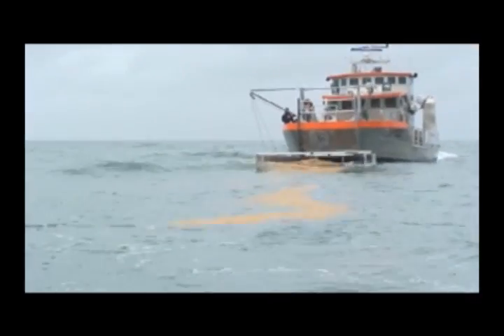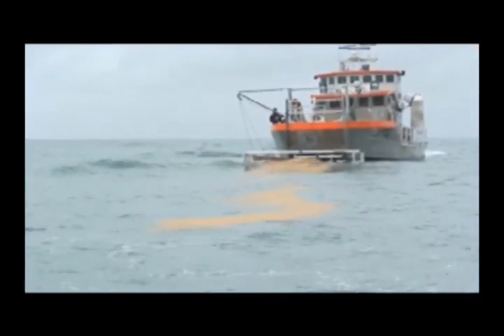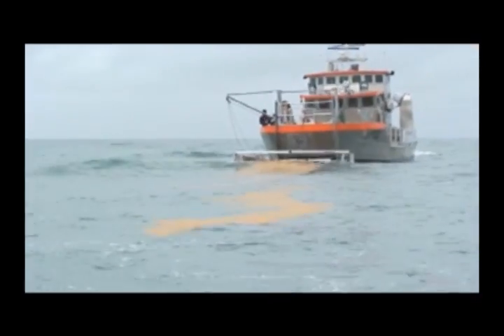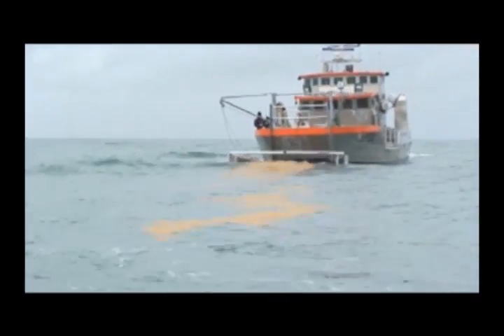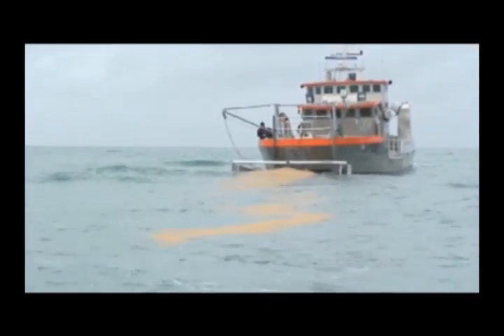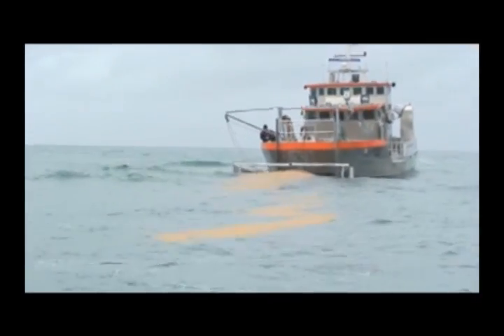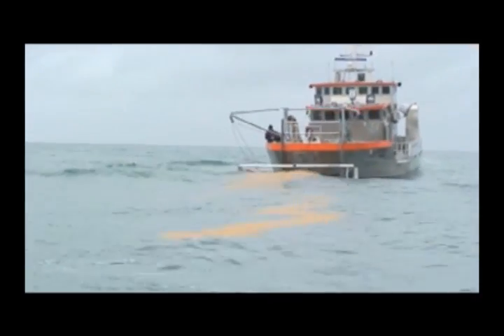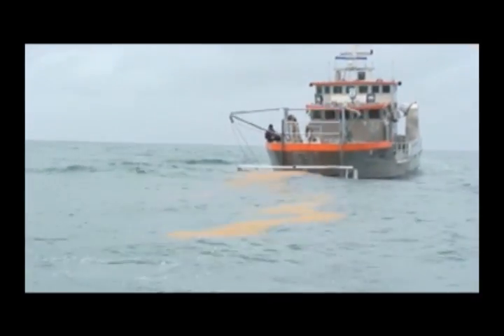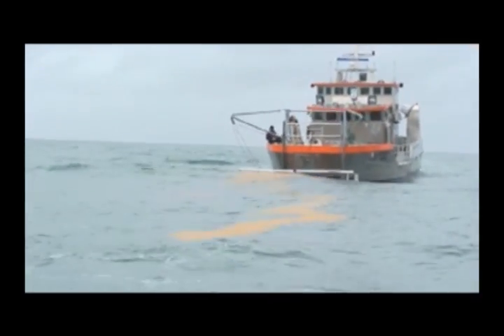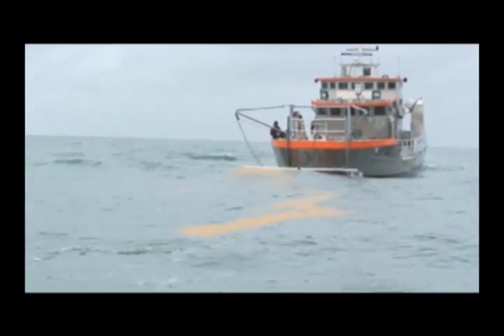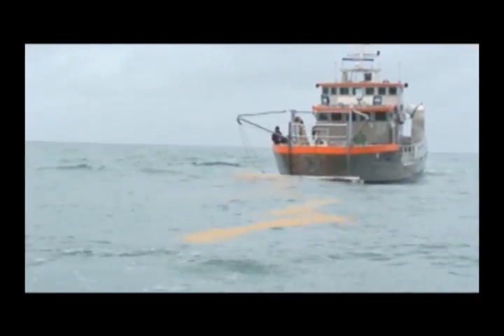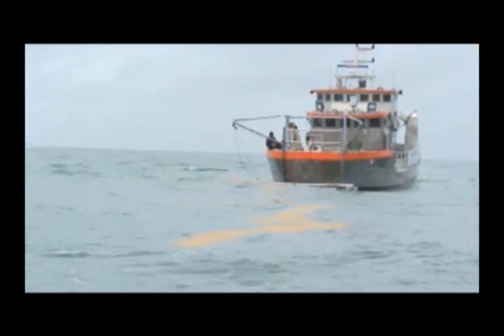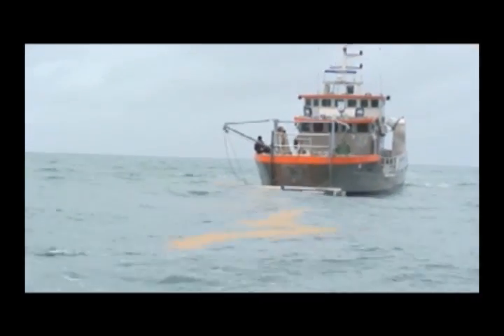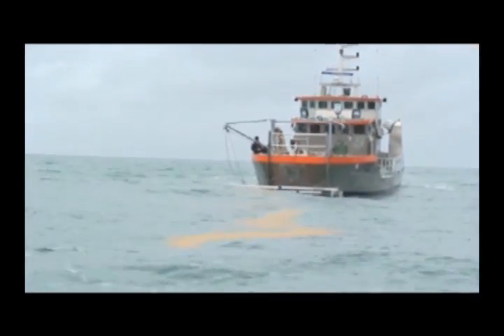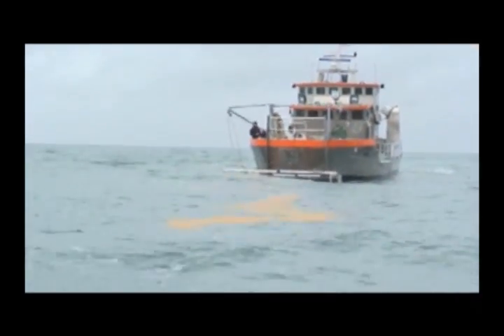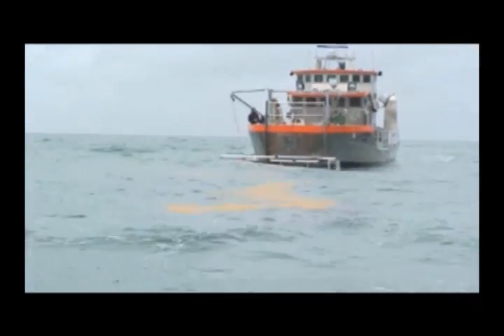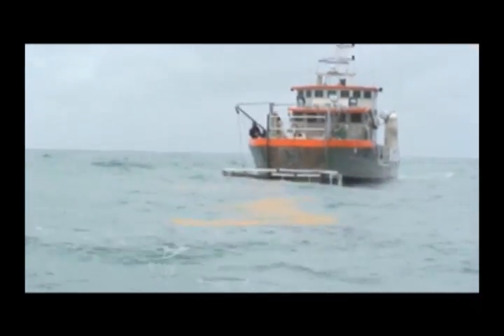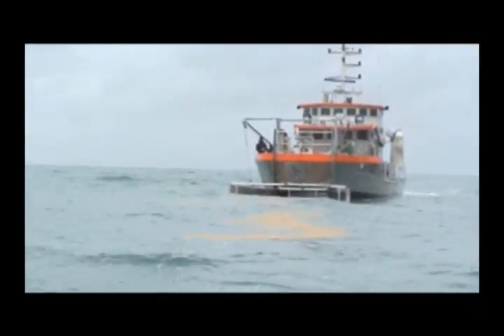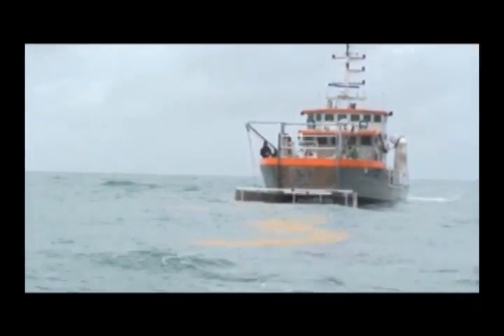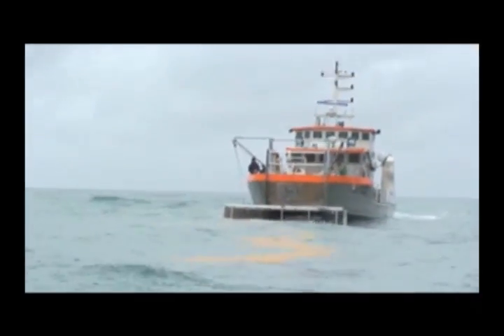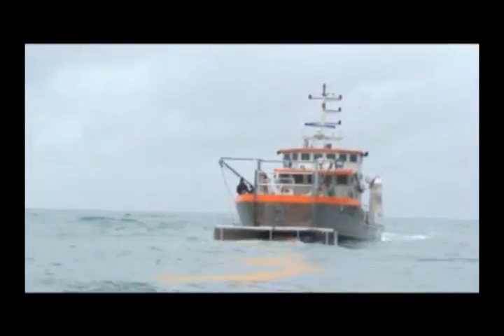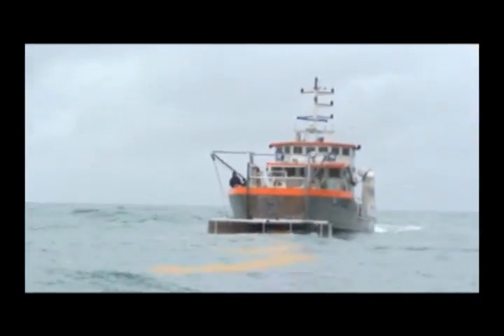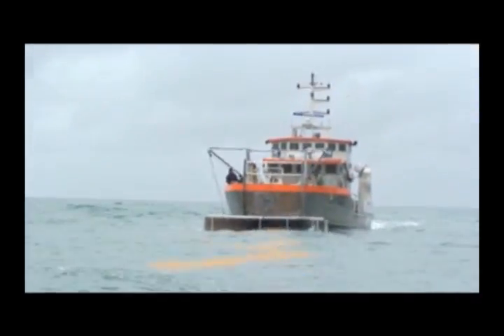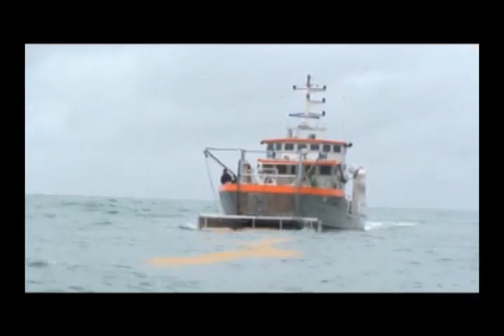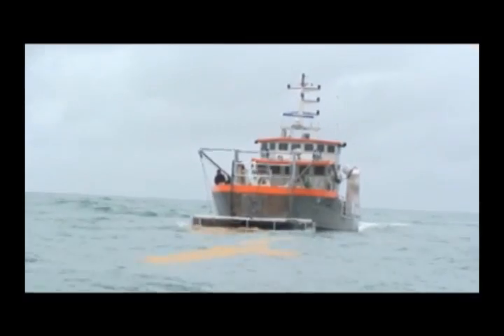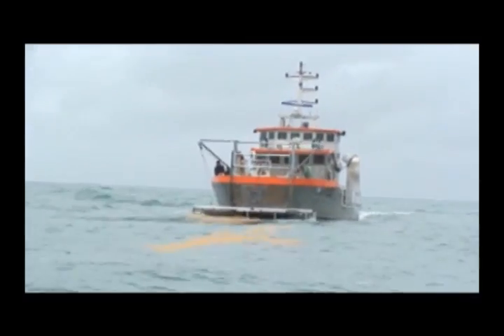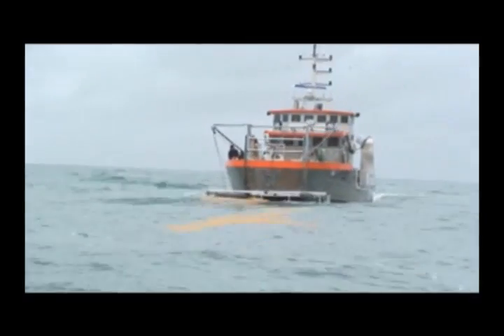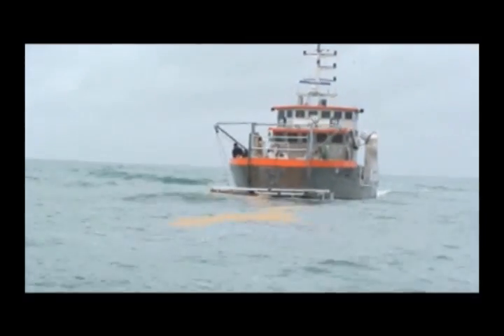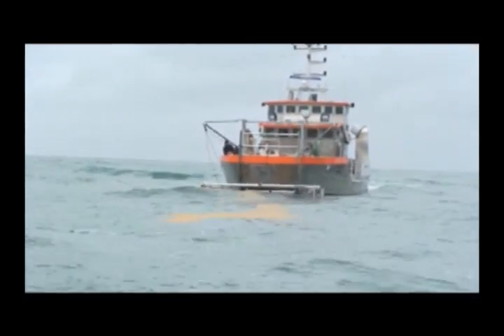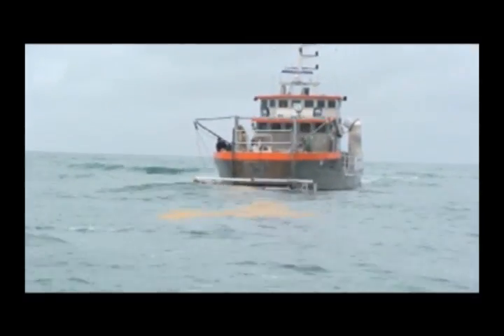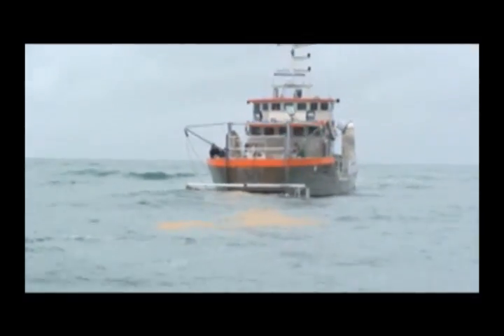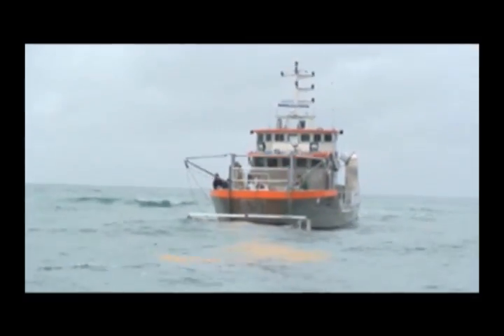All hydrocarbons, simulated here by rice husks, are recovered by Katamar.